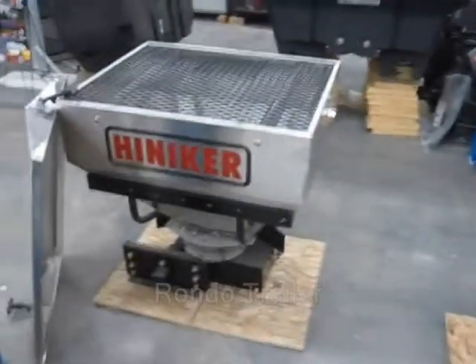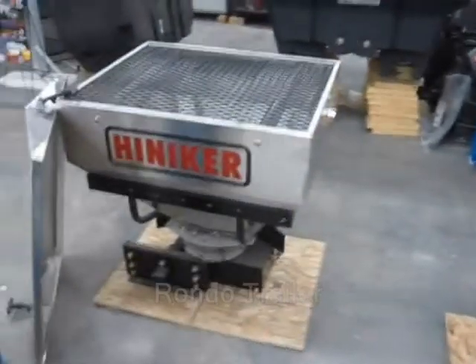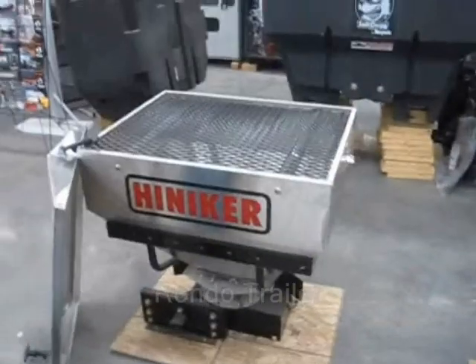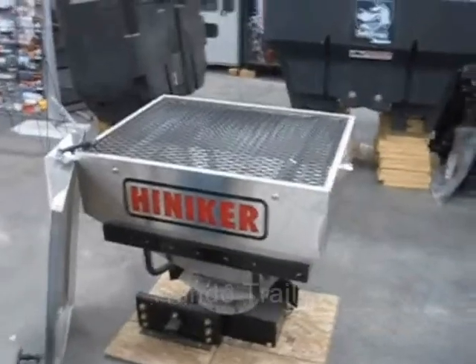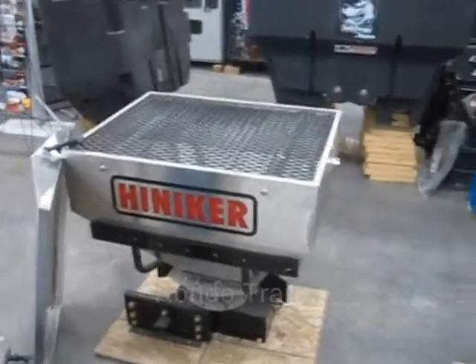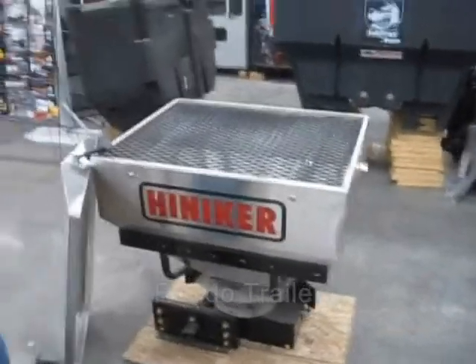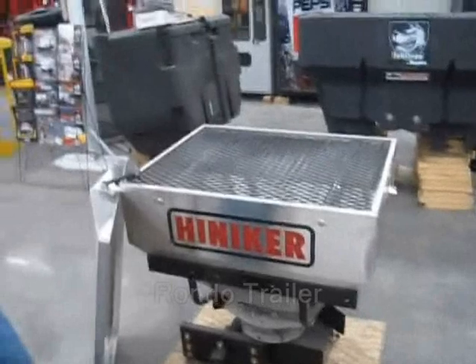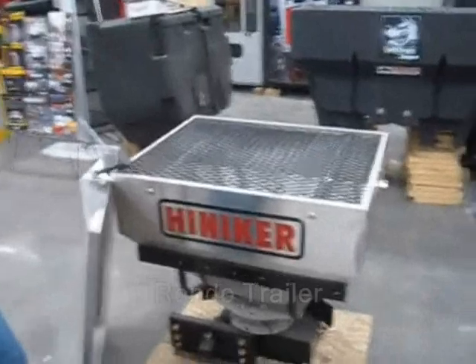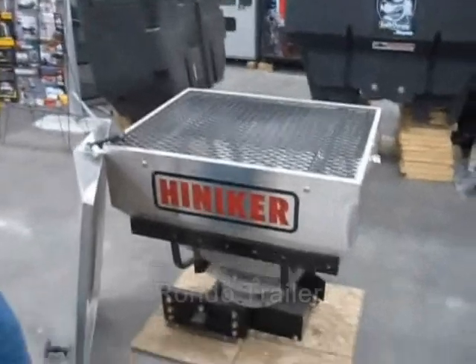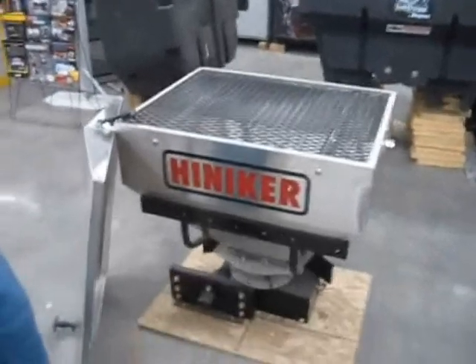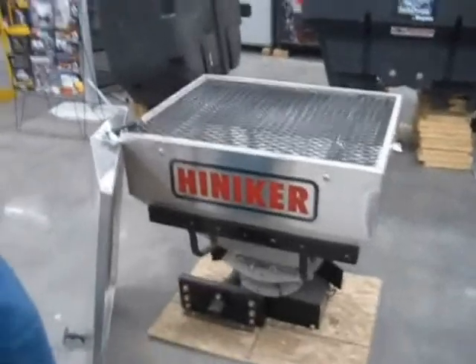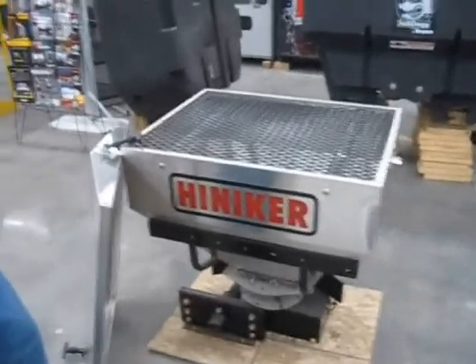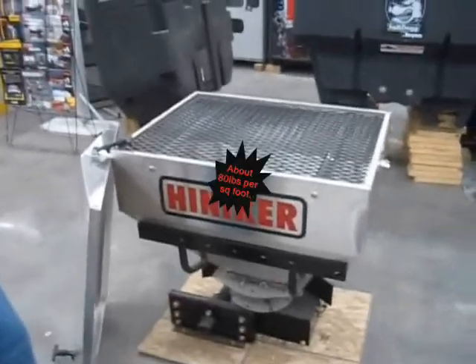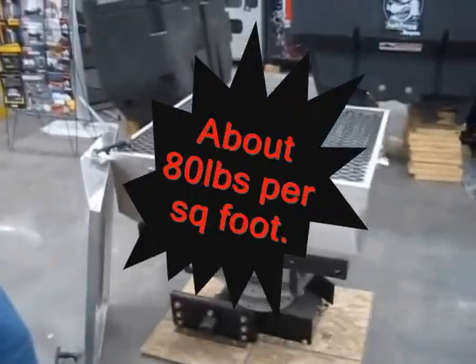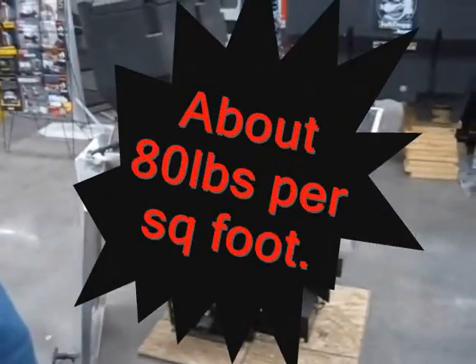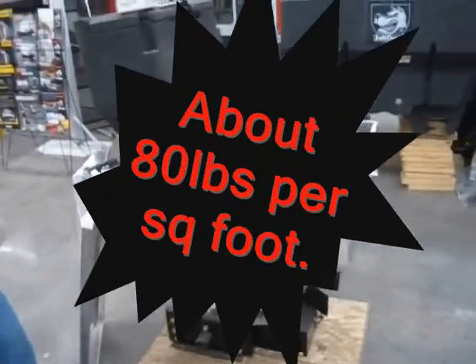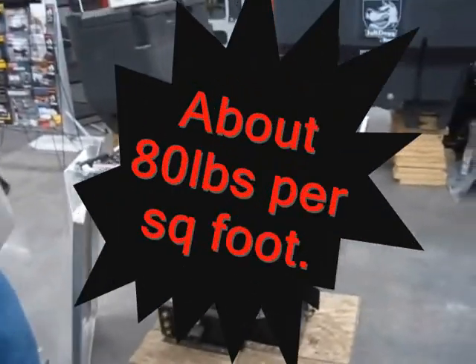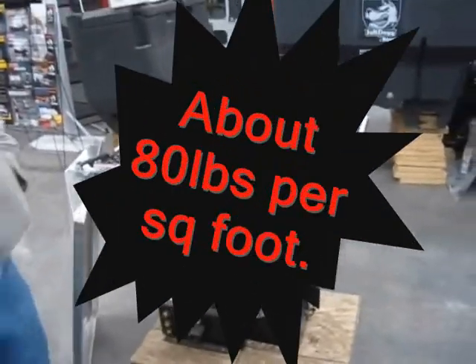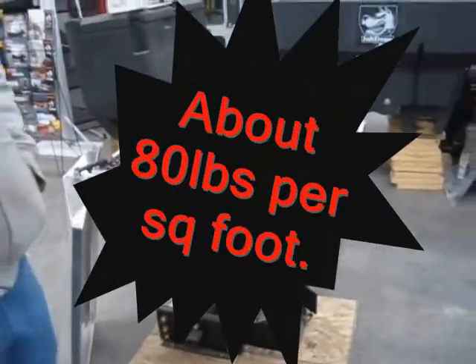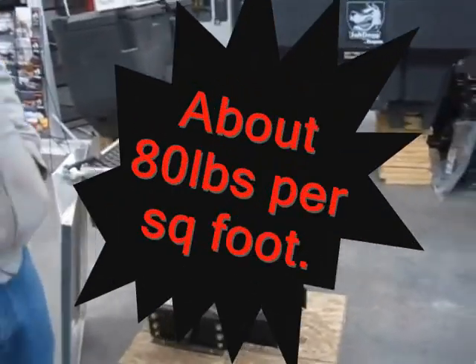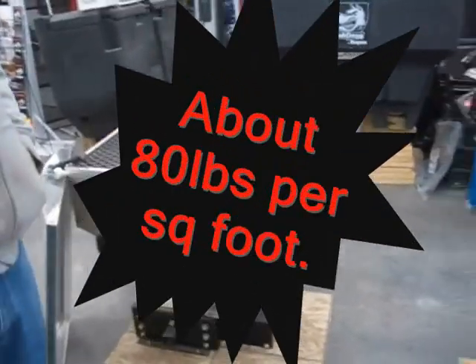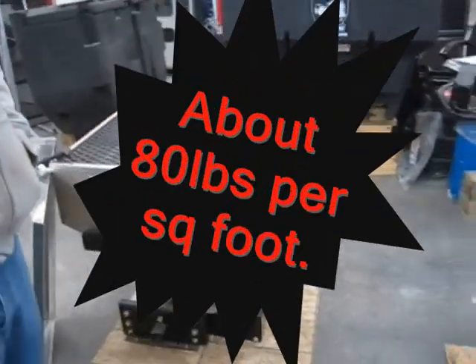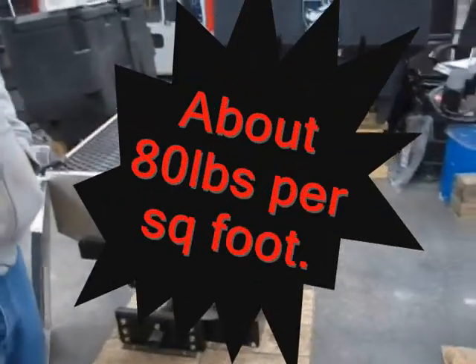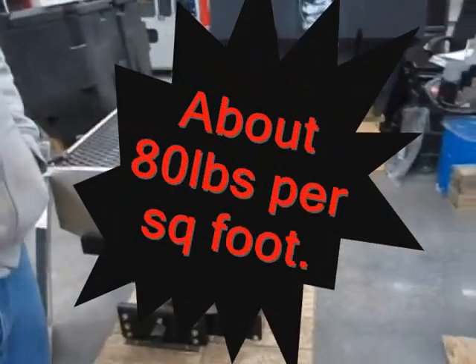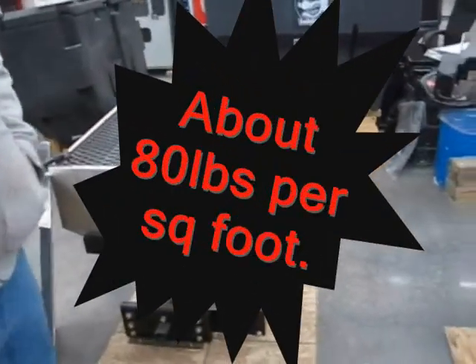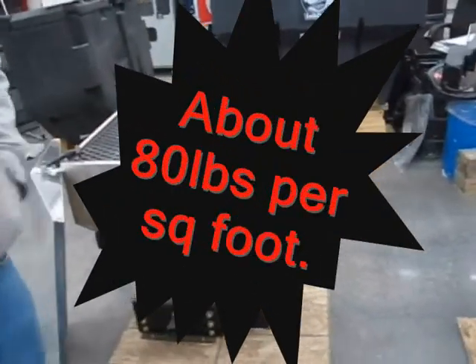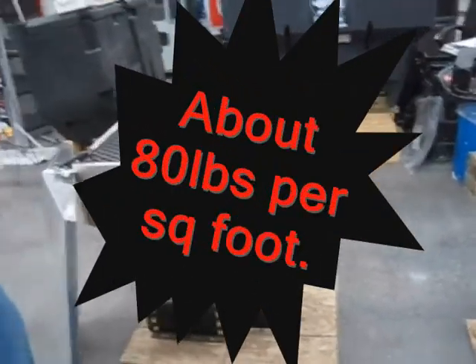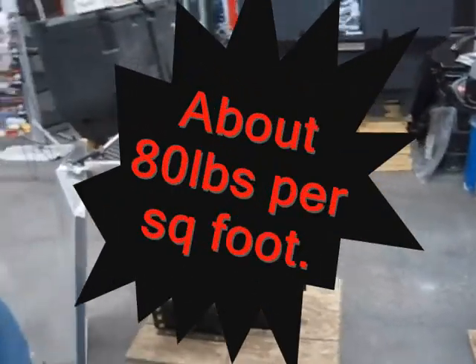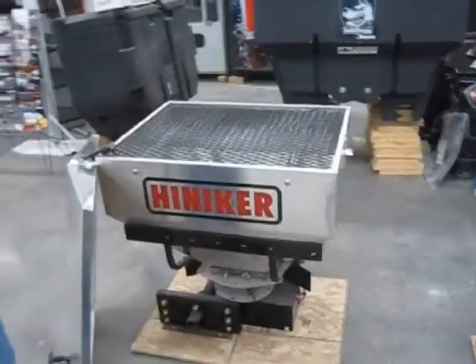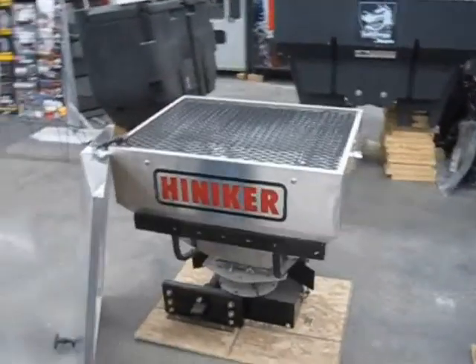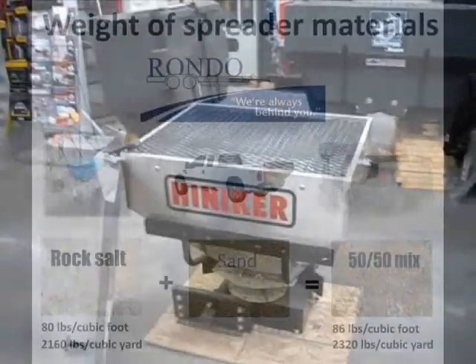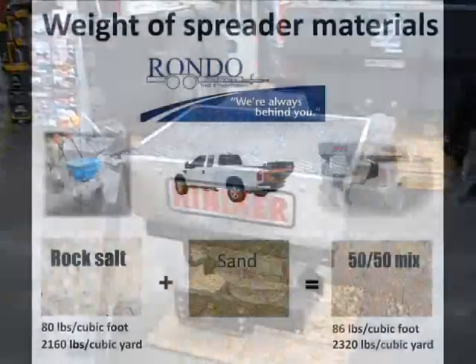How many pounds can you put in? Poundage-wise, it depends on the material itself.